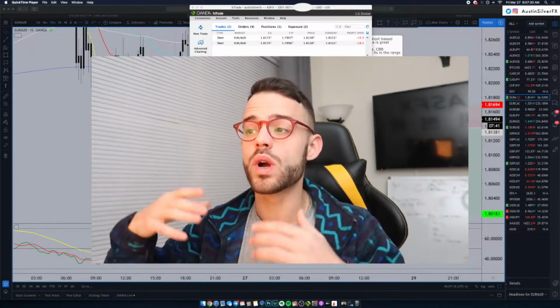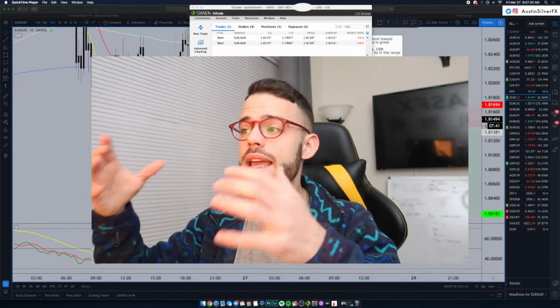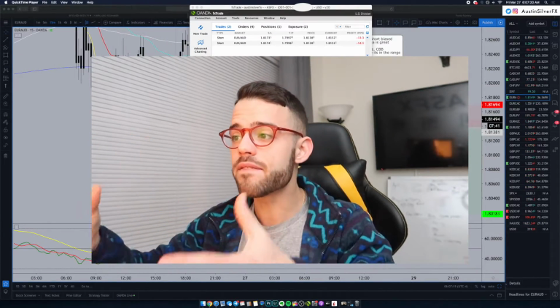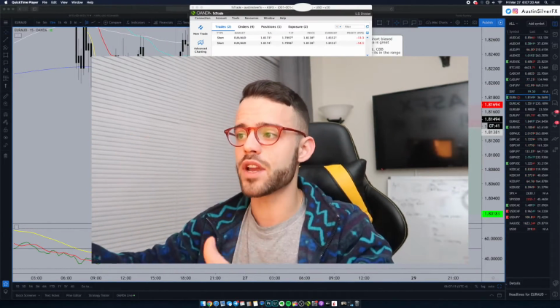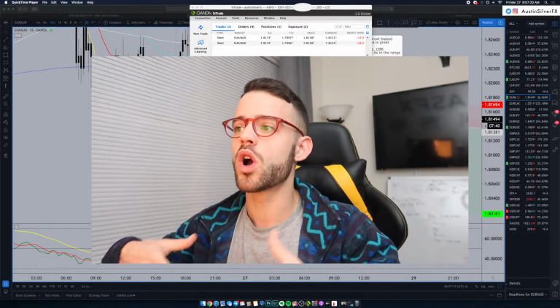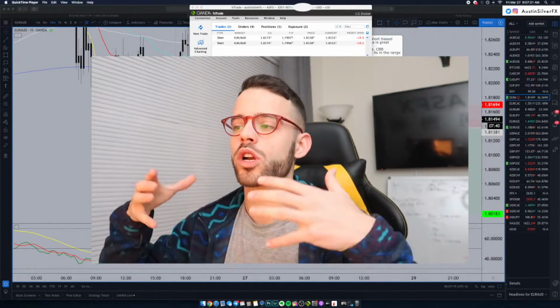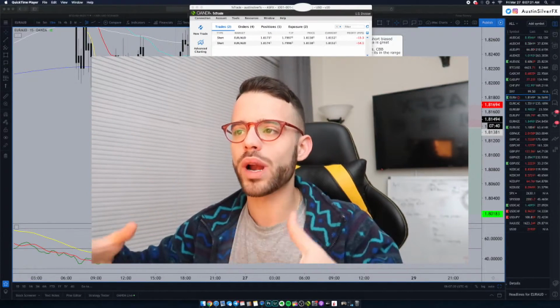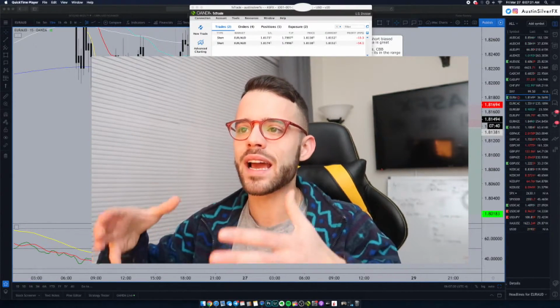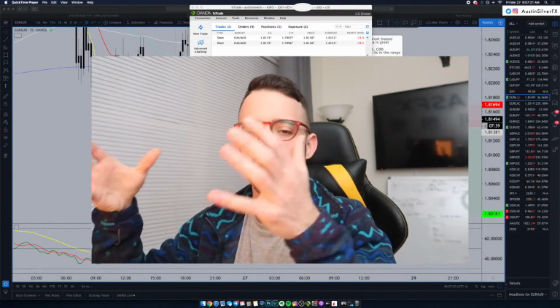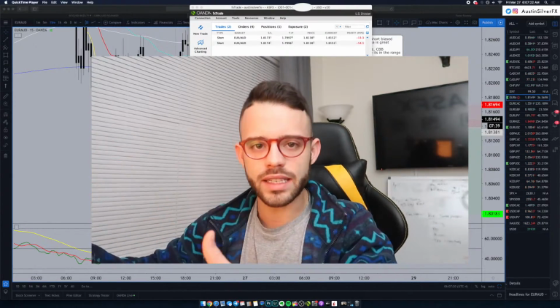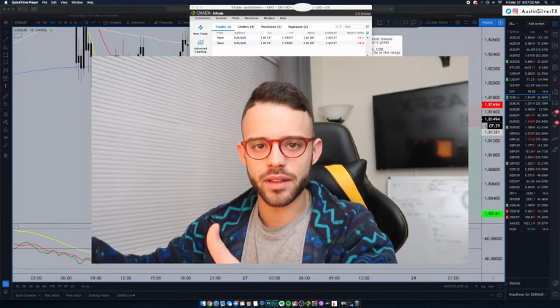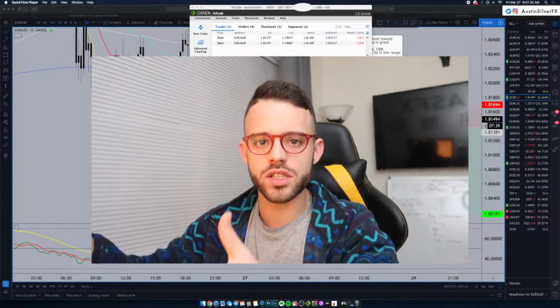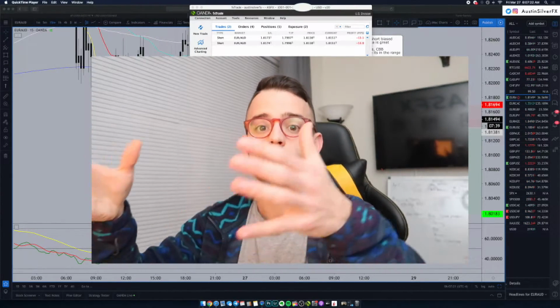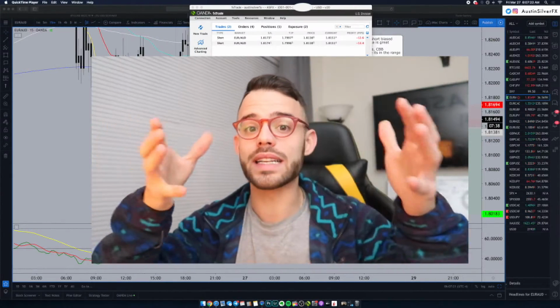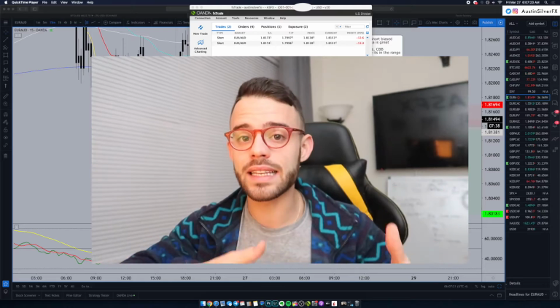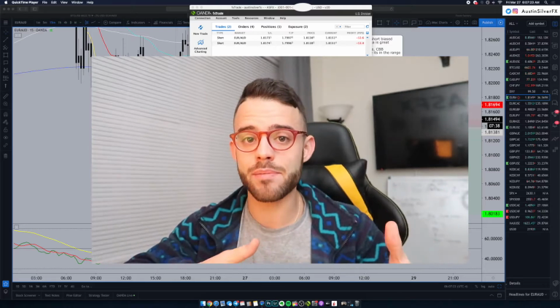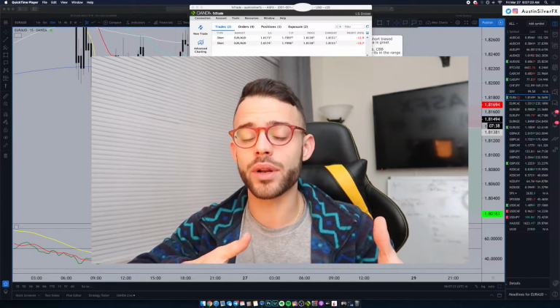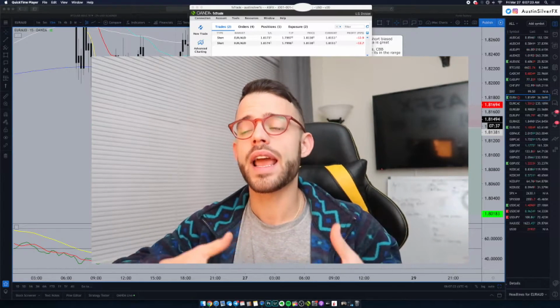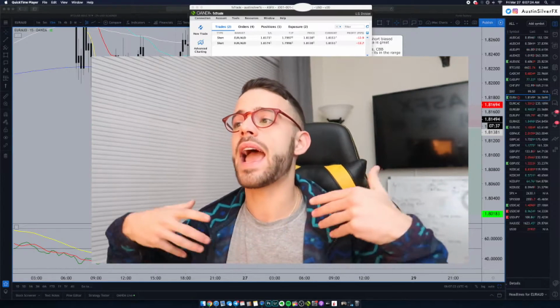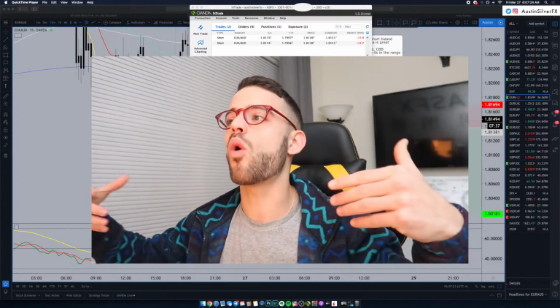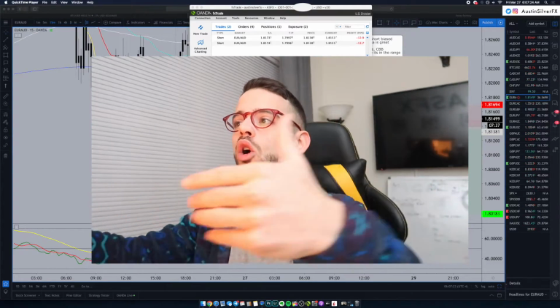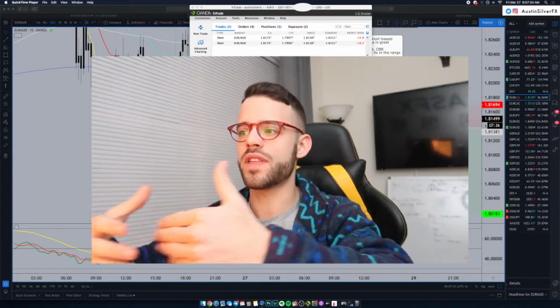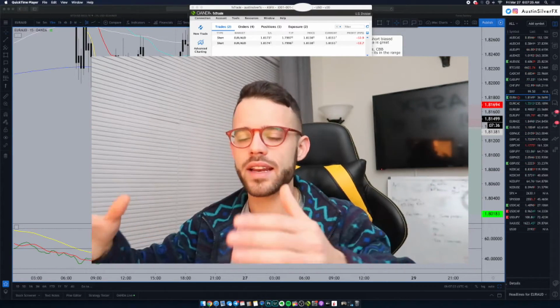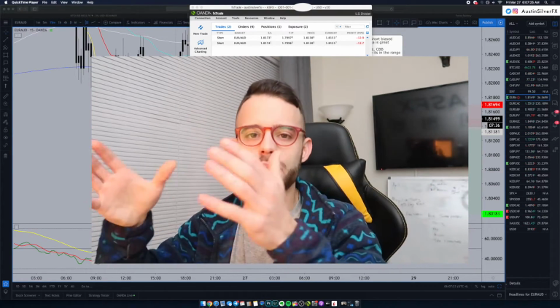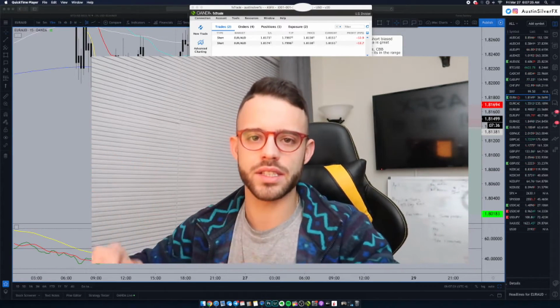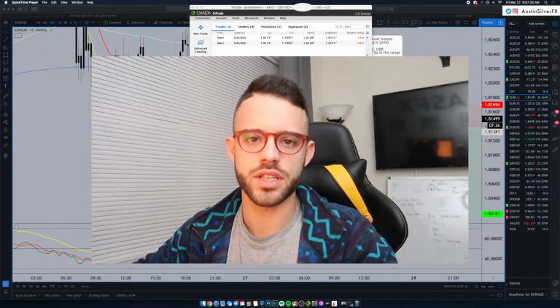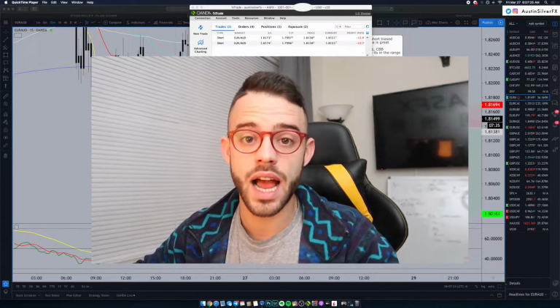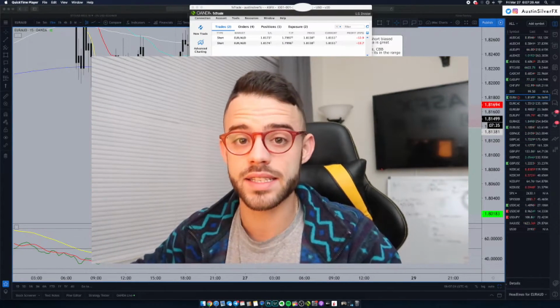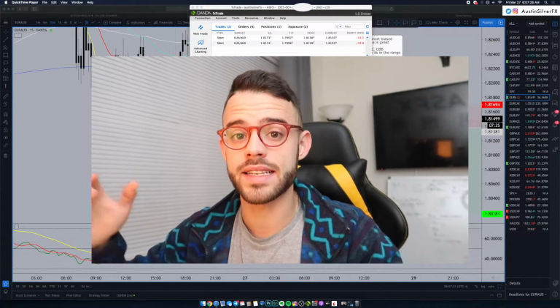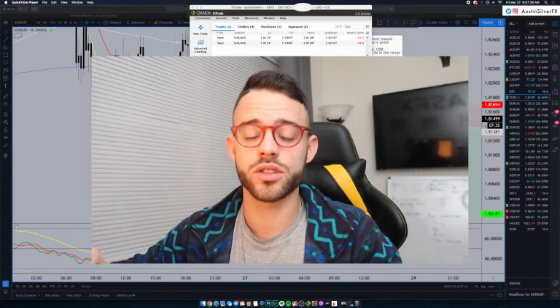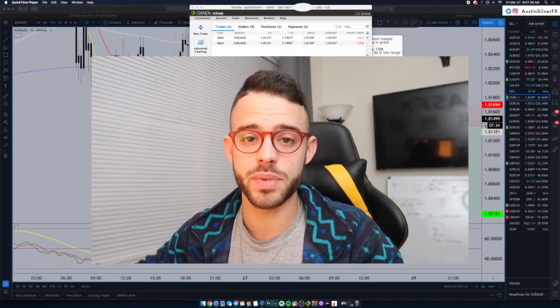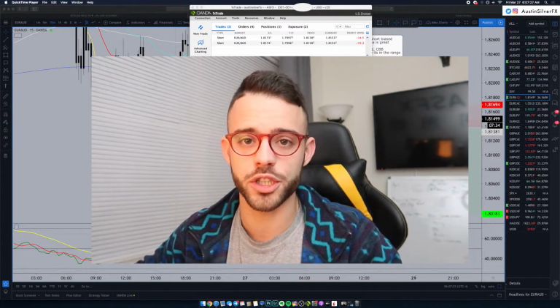In the video, we're going to break down what I liked about this, what I didn't like about it, and how all of that plays into the size that I take on this position.